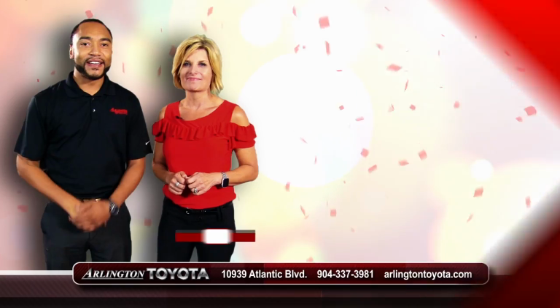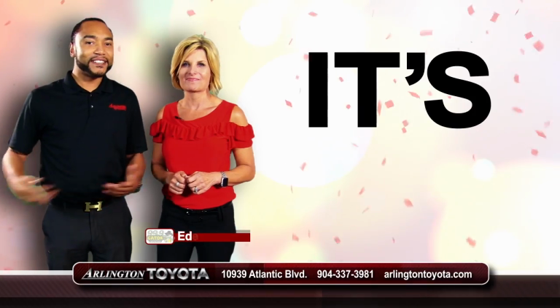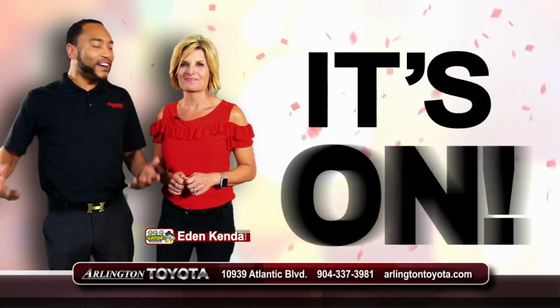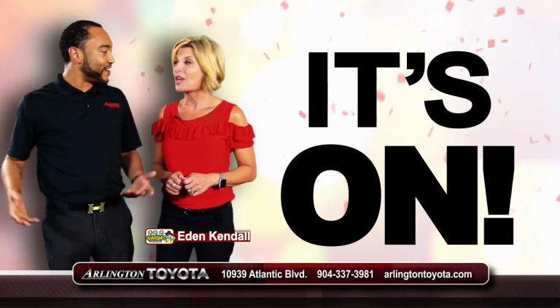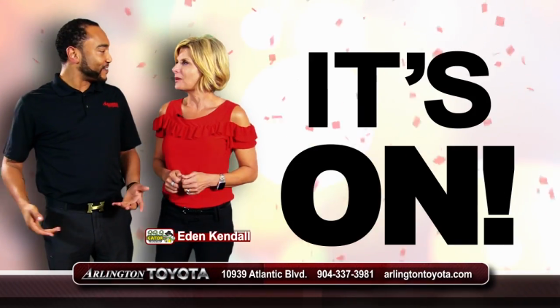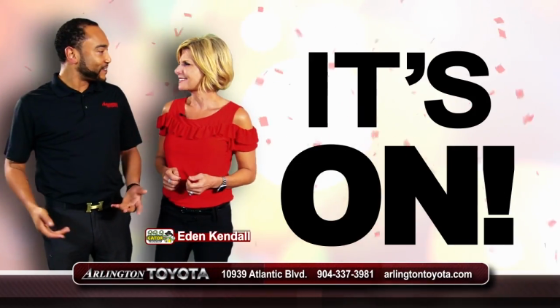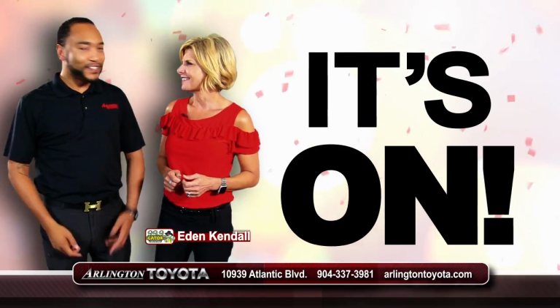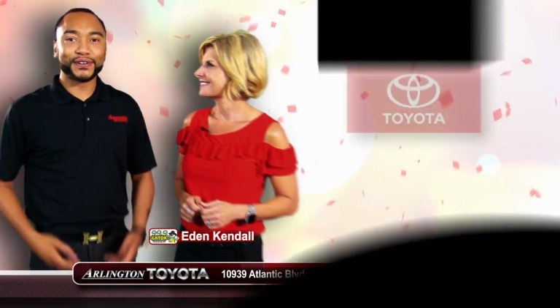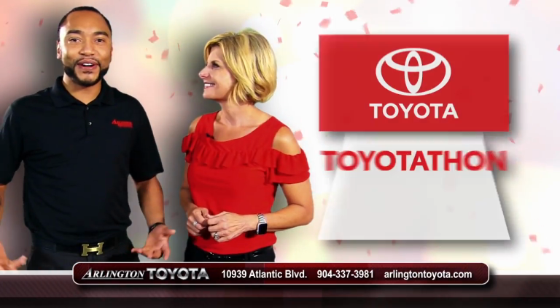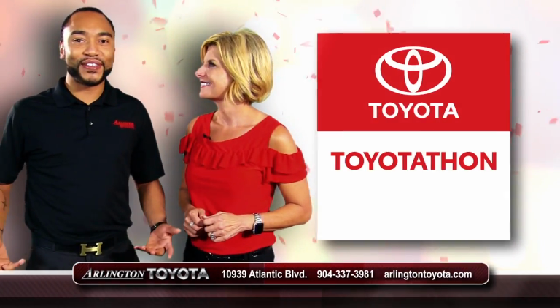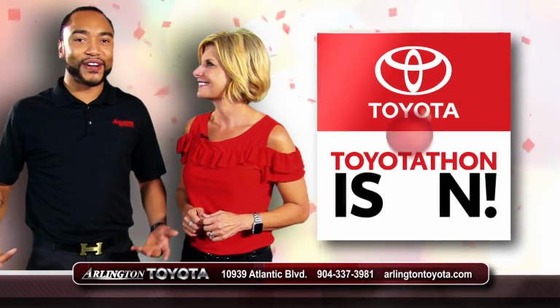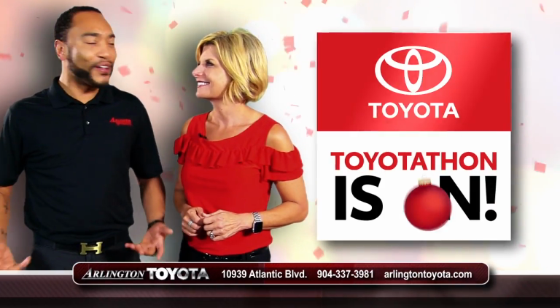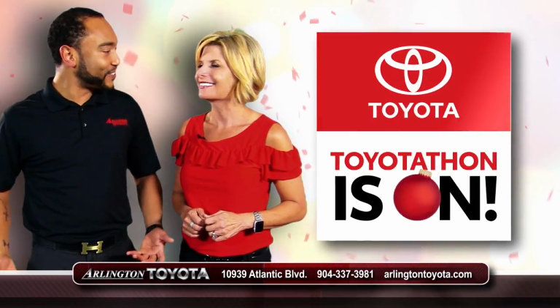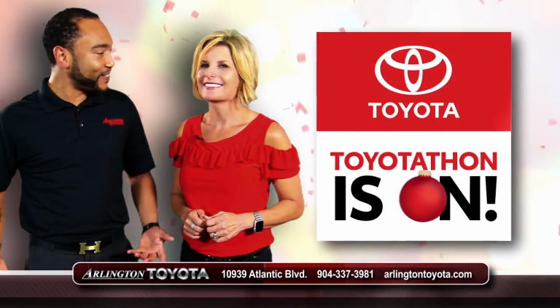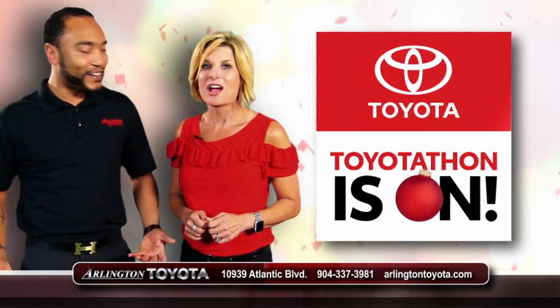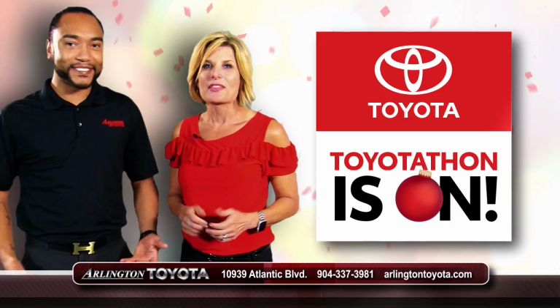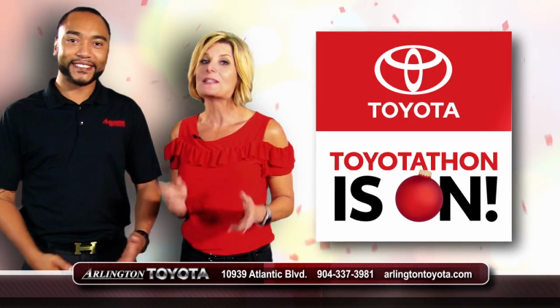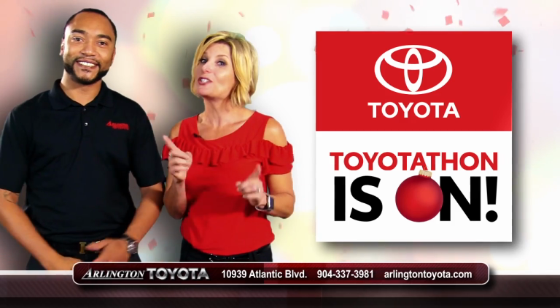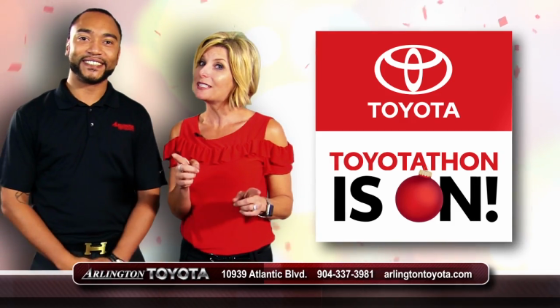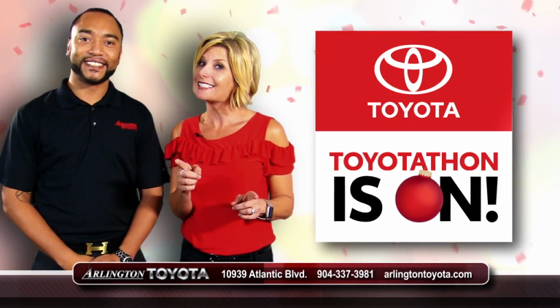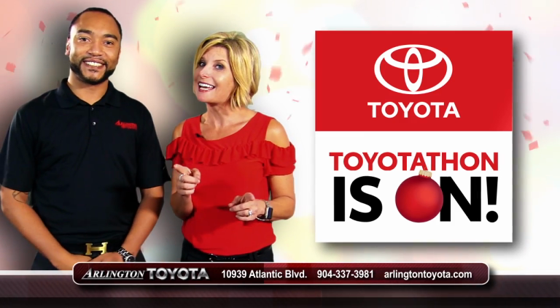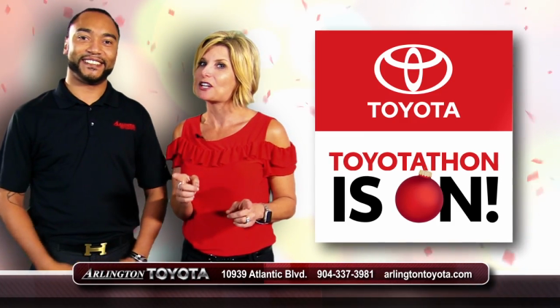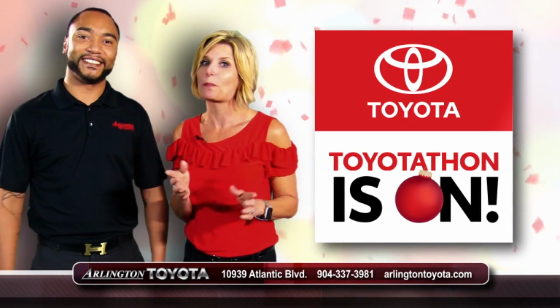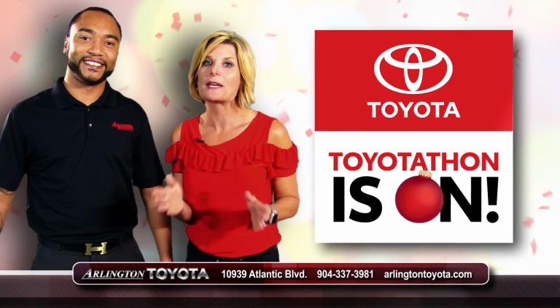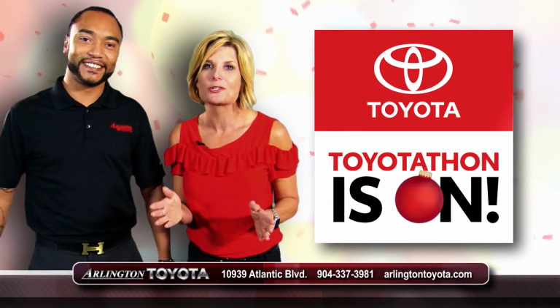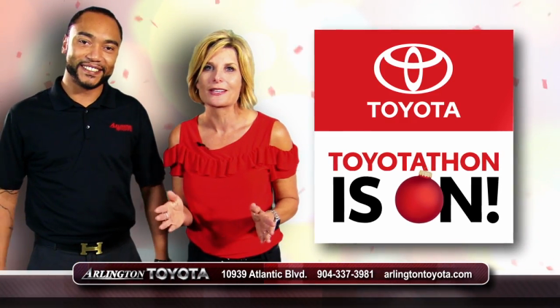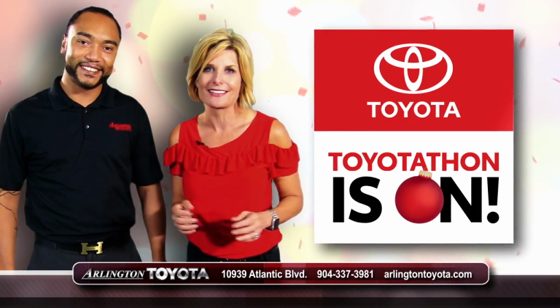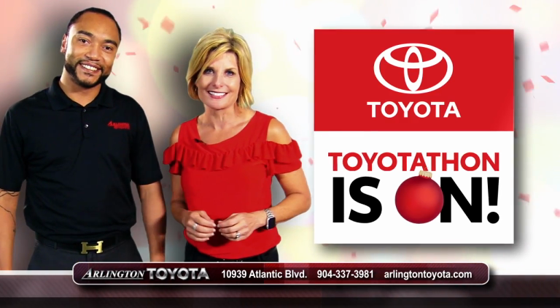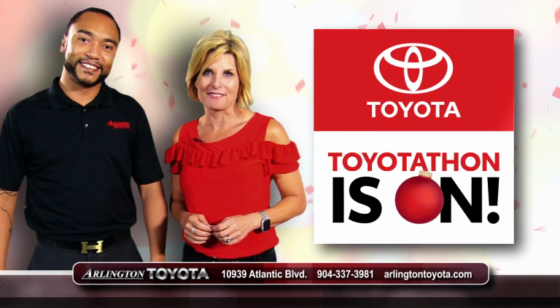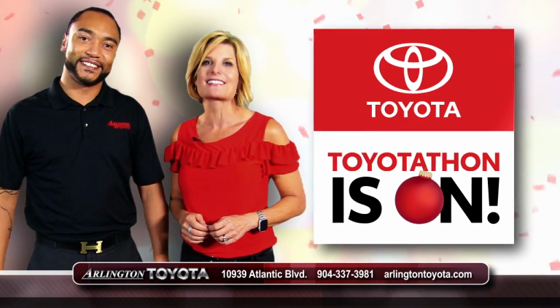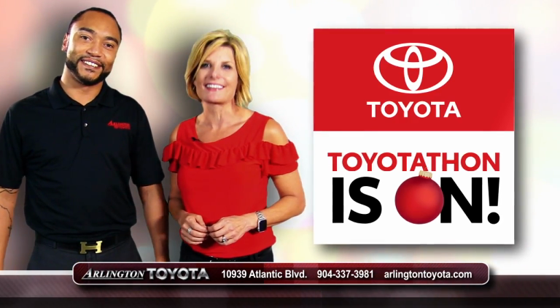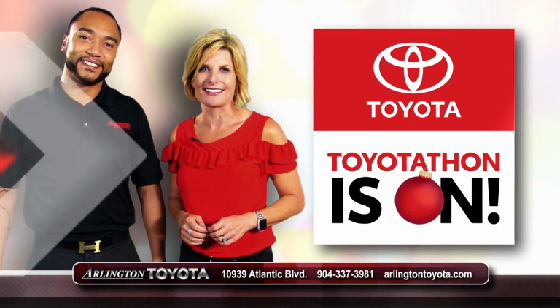It's on. What's on? Toyota-Thon at Arlington Toyota. That means you need to get here for big Toyota-Thon savings like these.